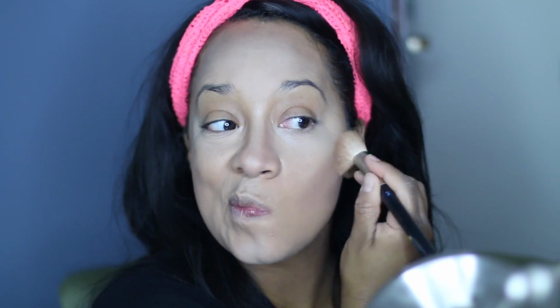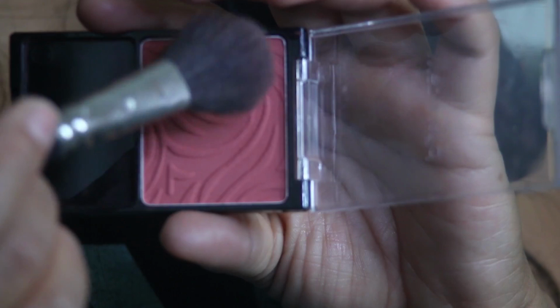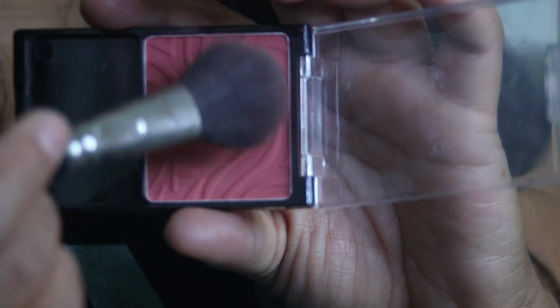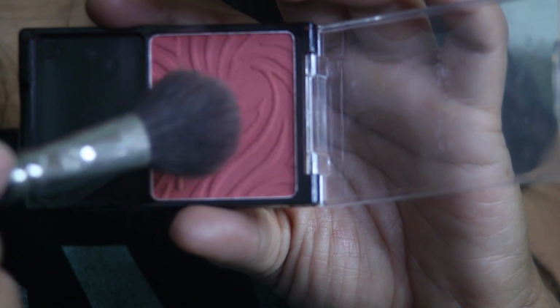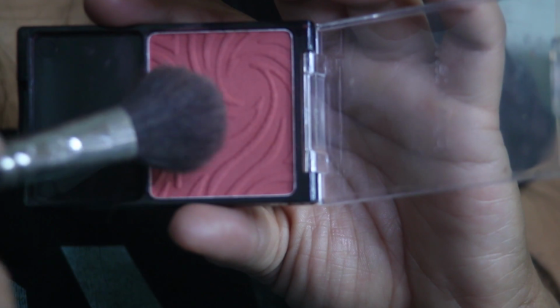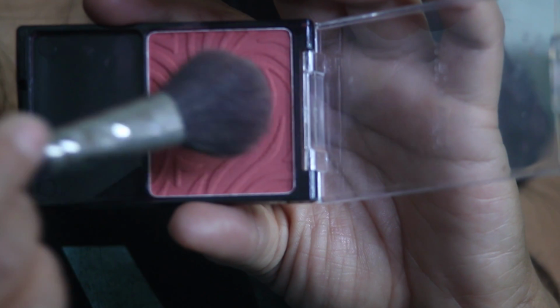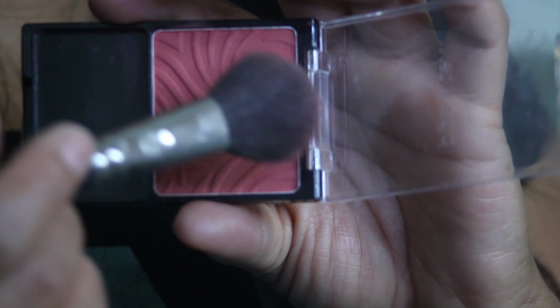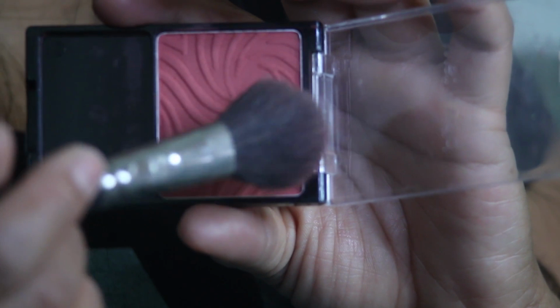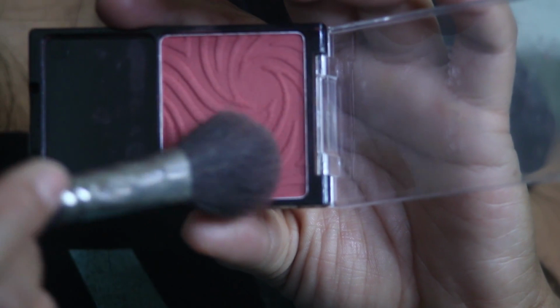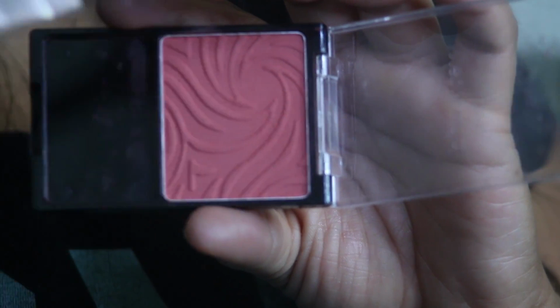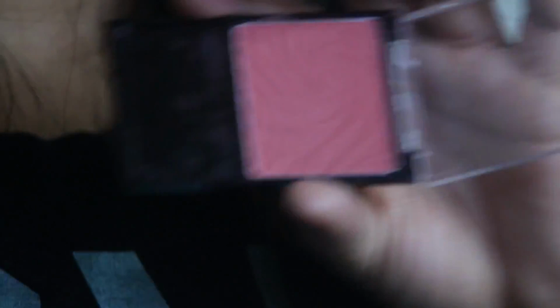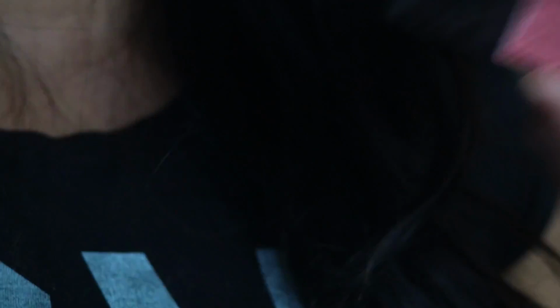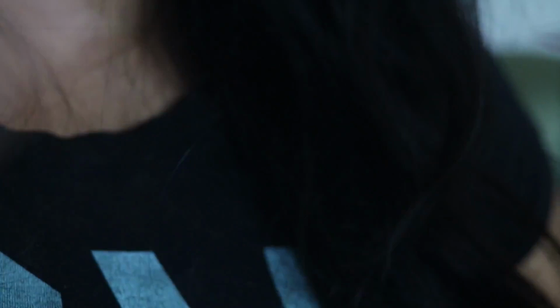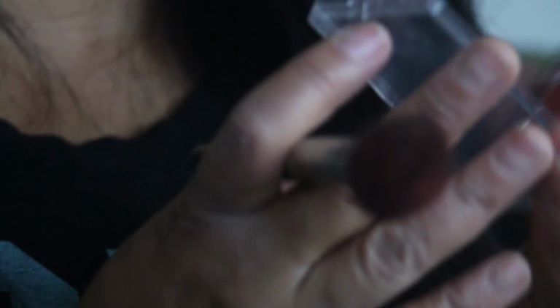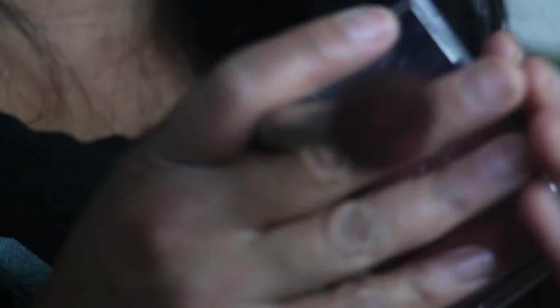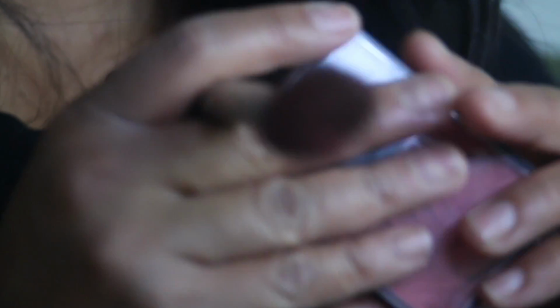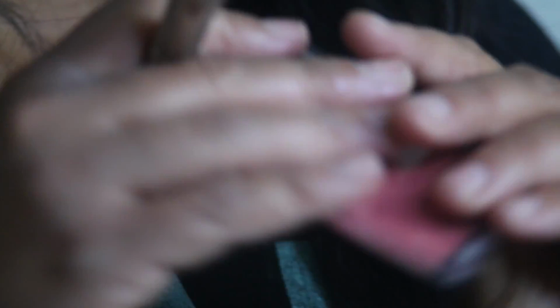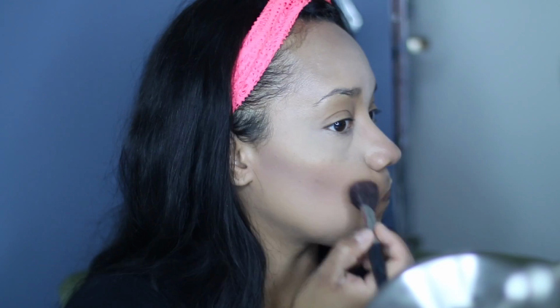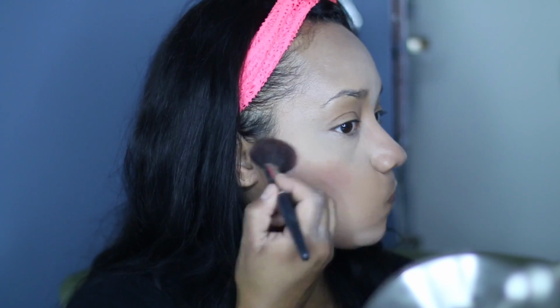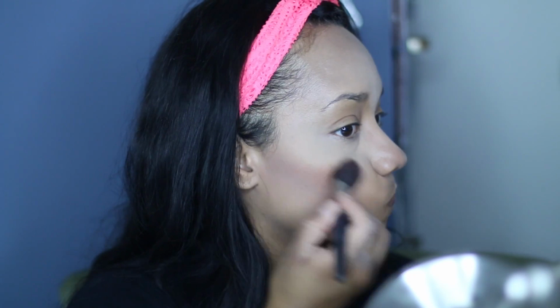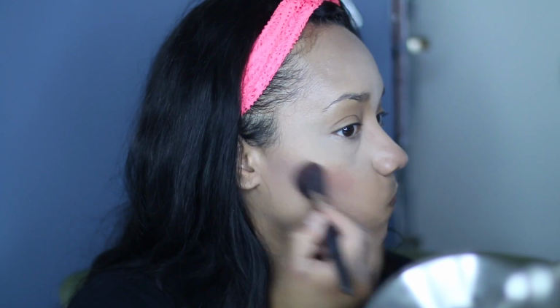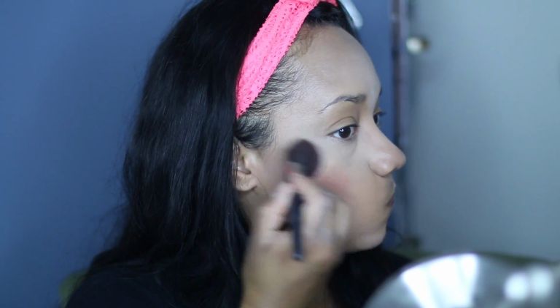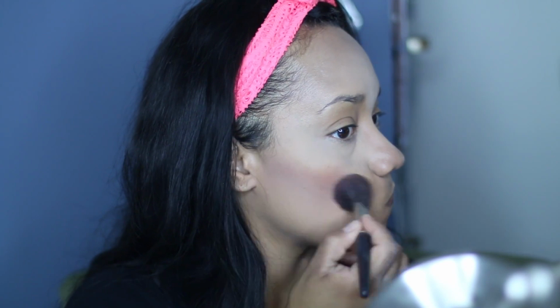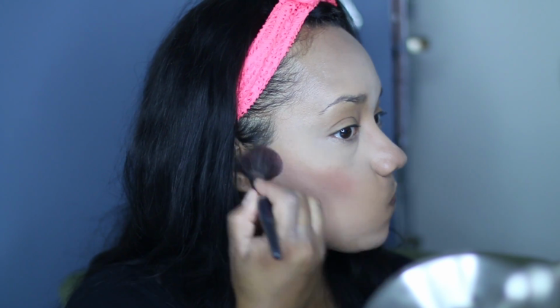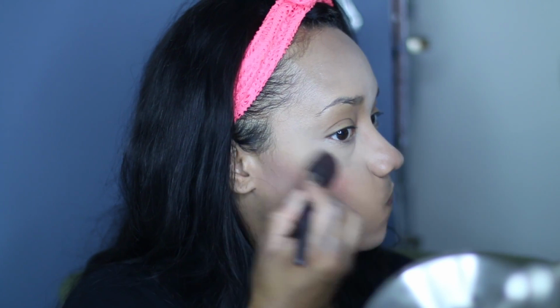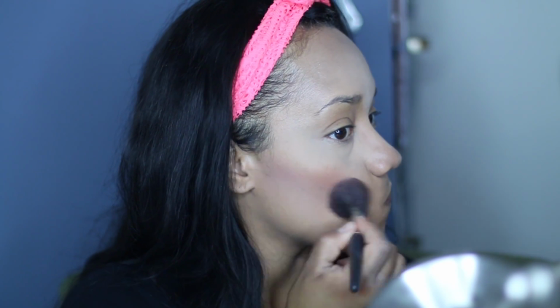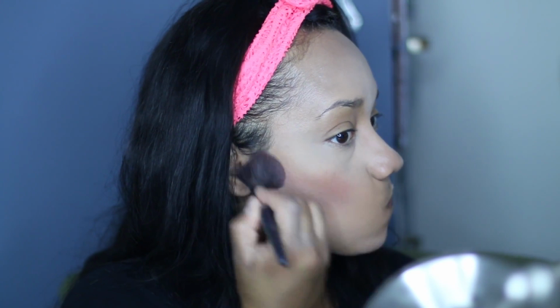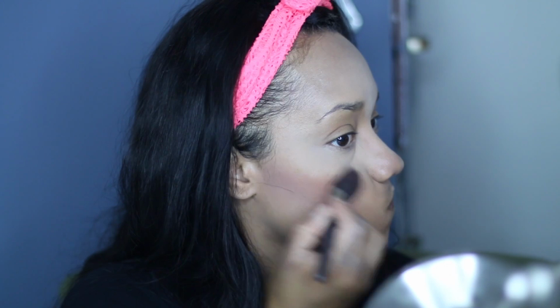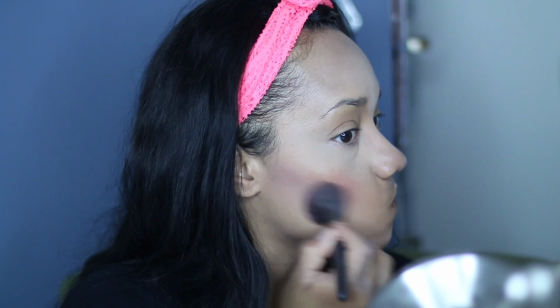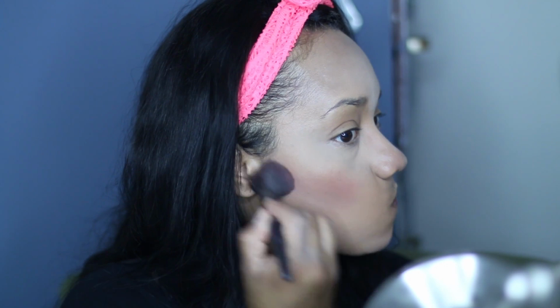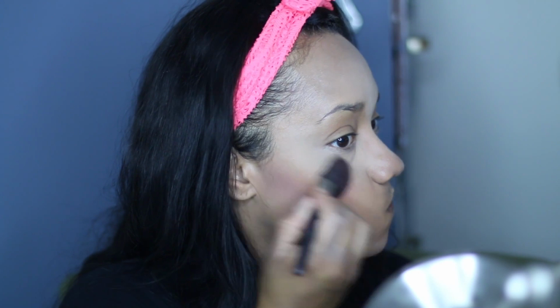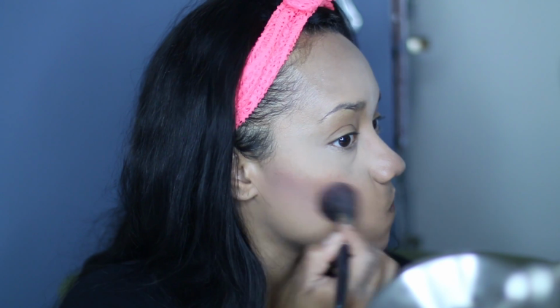To add some color, I'm using this blush from Wet n Wild. I'm not sure of the color, but they come in about four different shades.